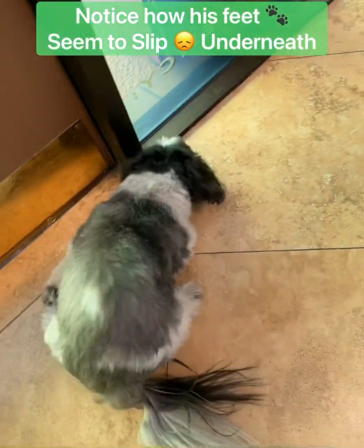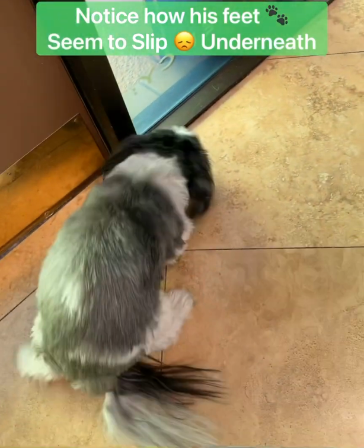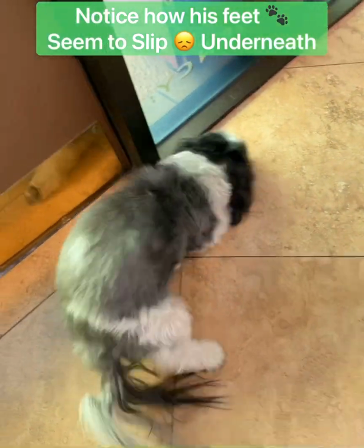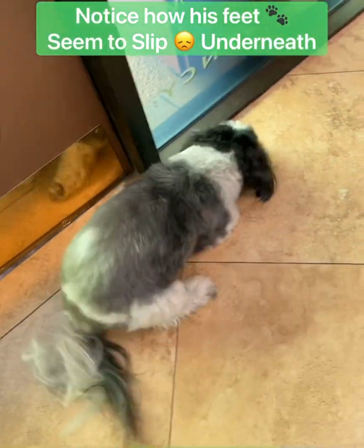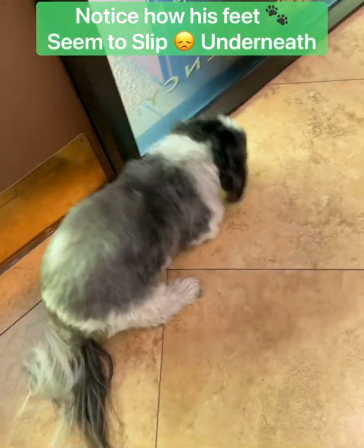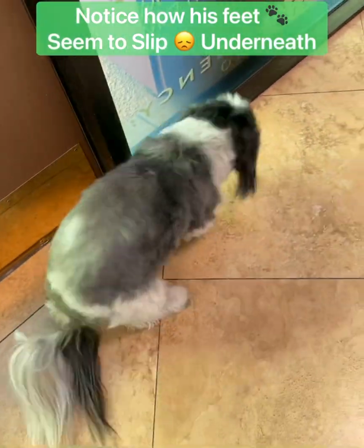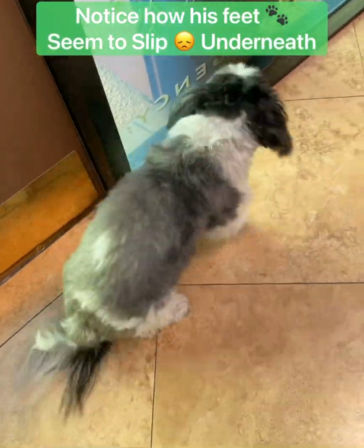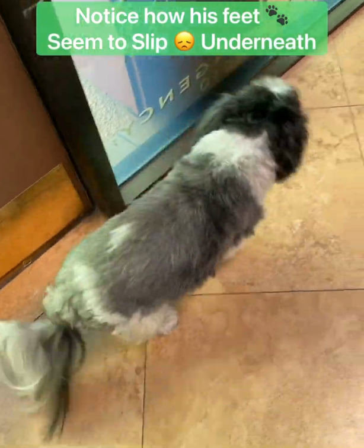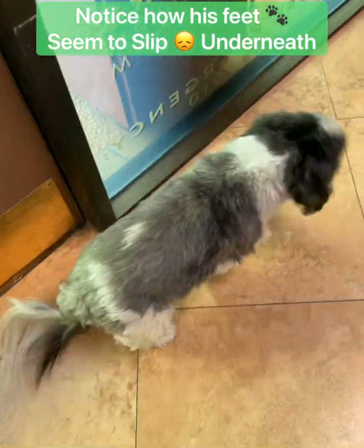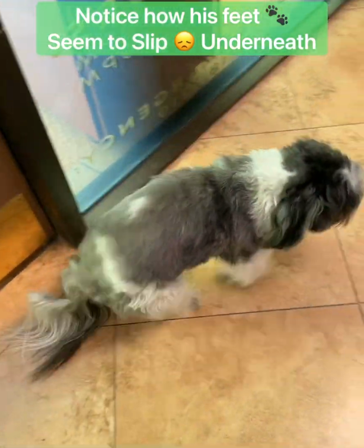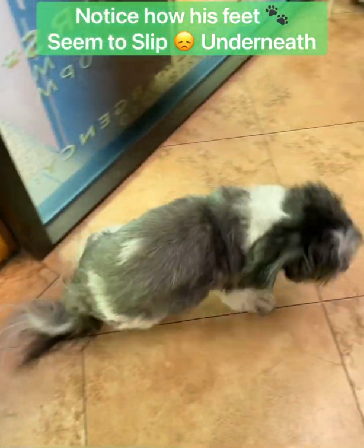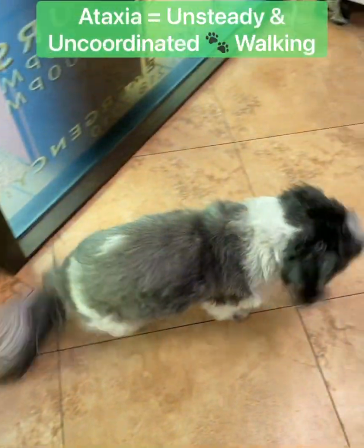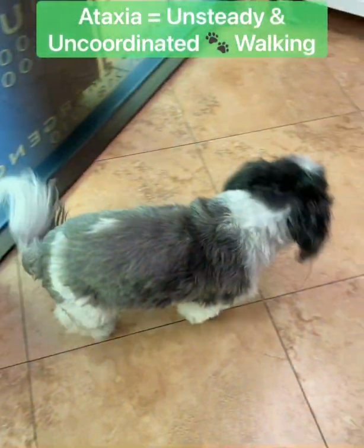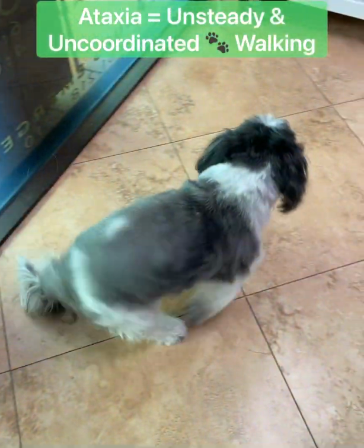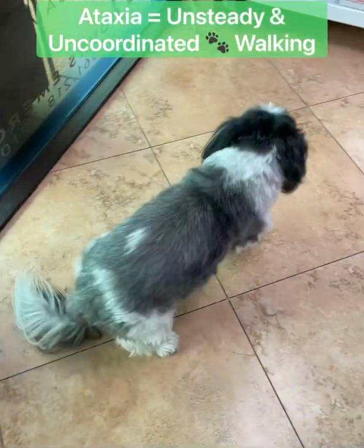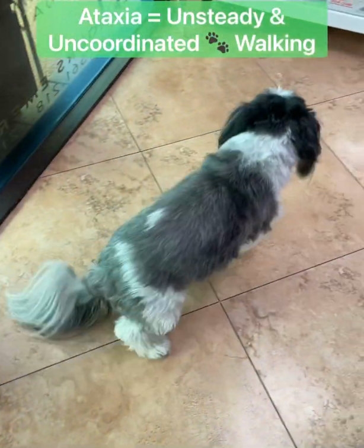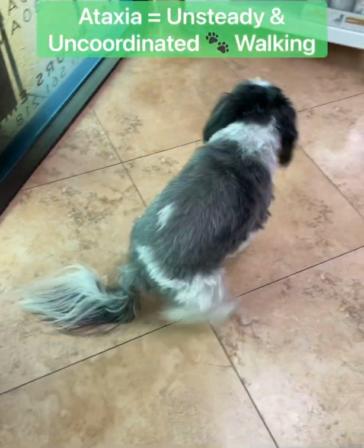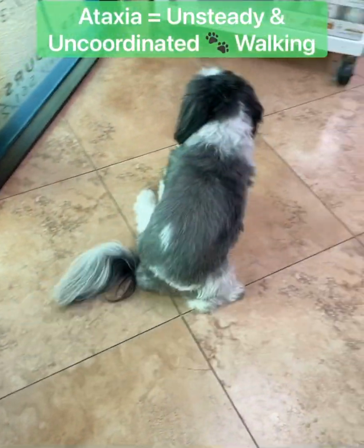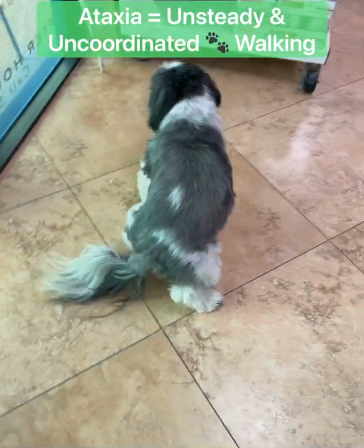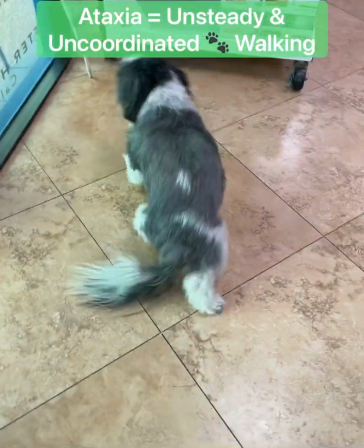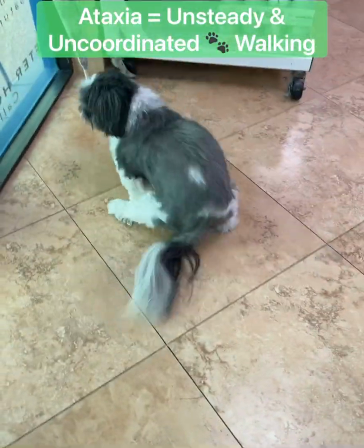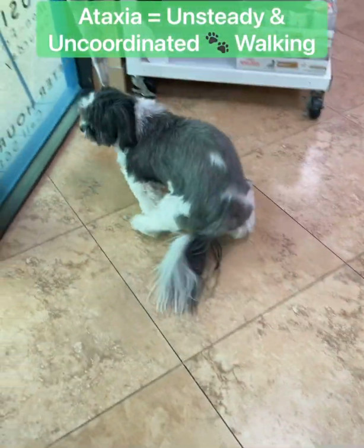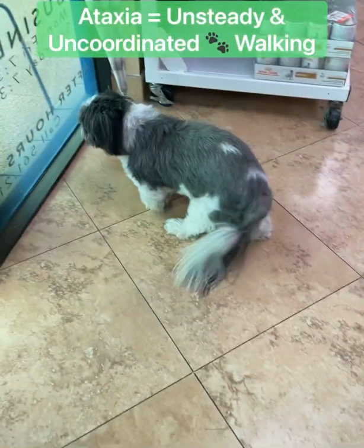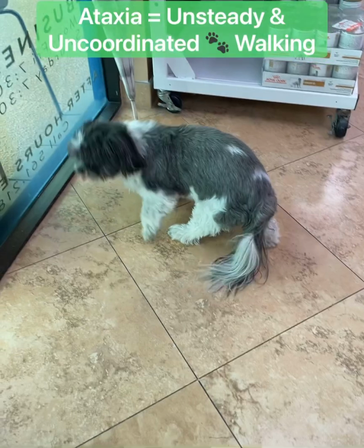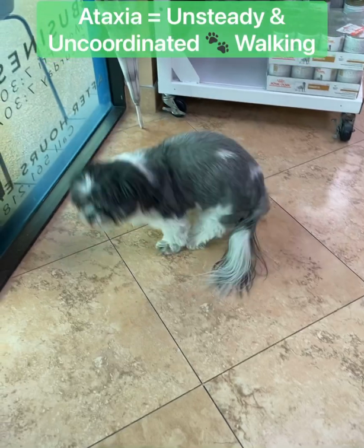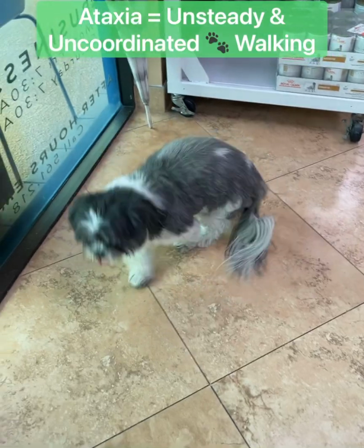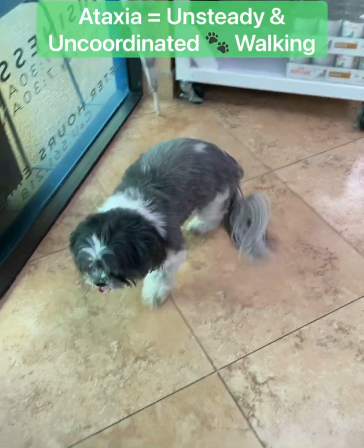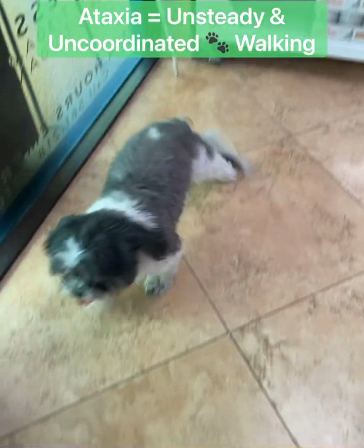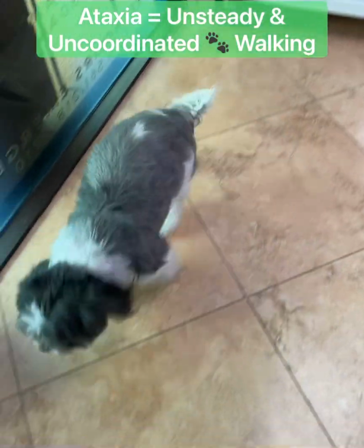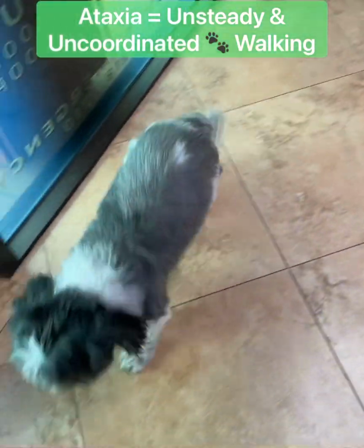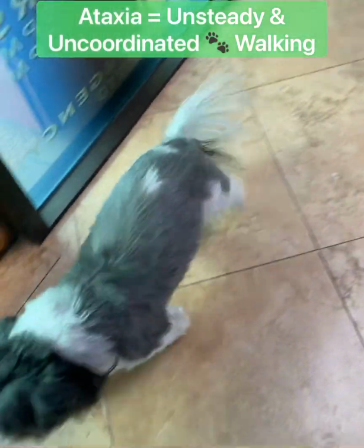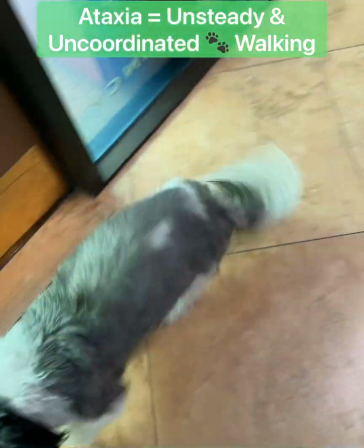This is something we call ataxia, where he's just slipping and he just doesn't know where his feet are, or he doesn't seem to know where they are.